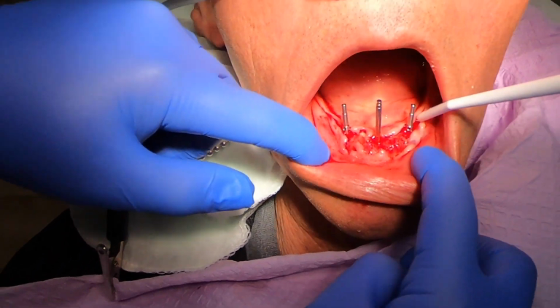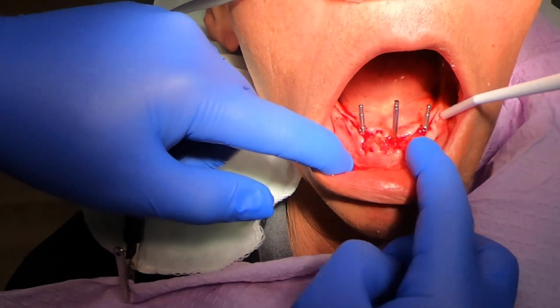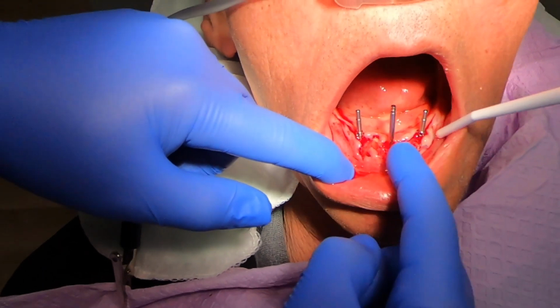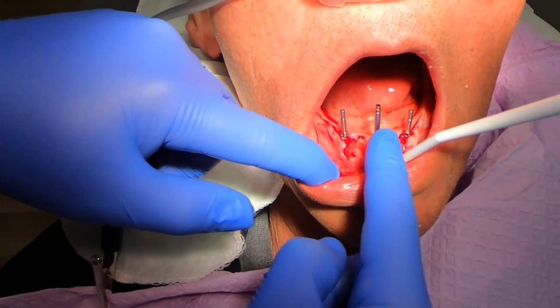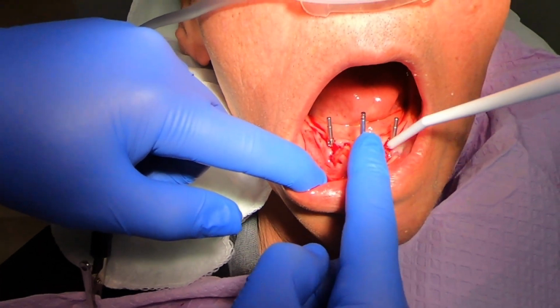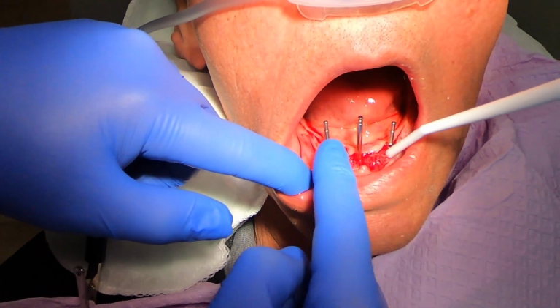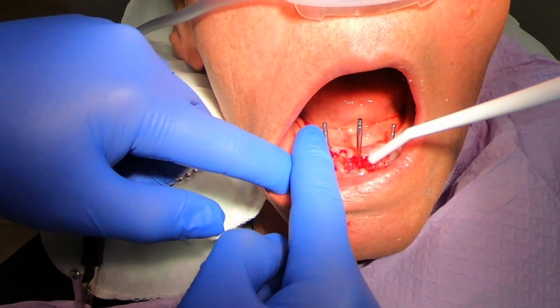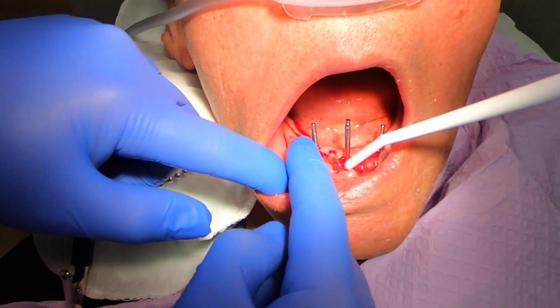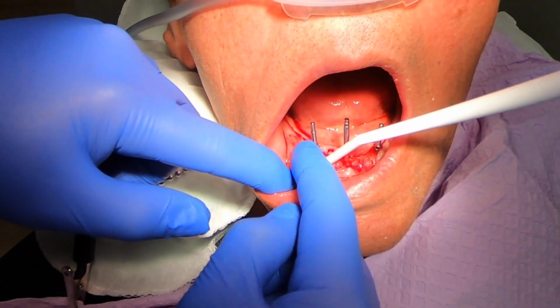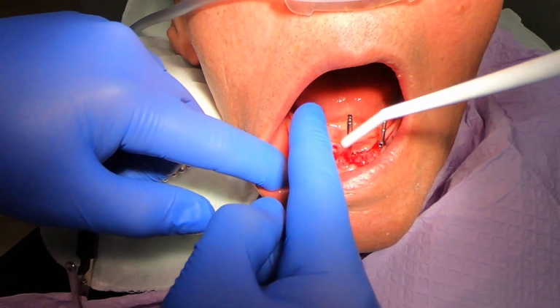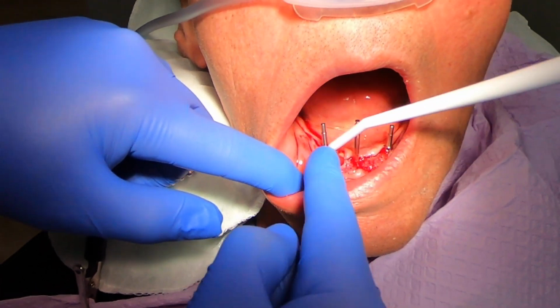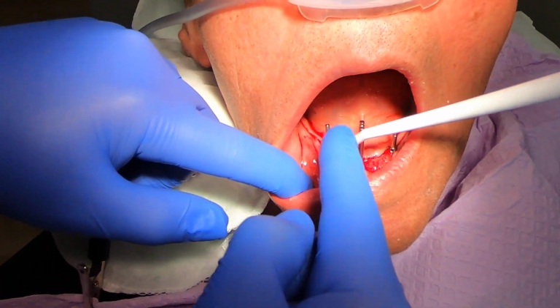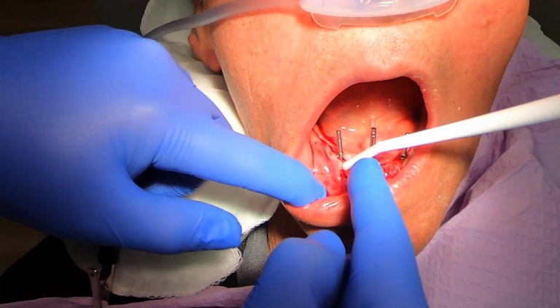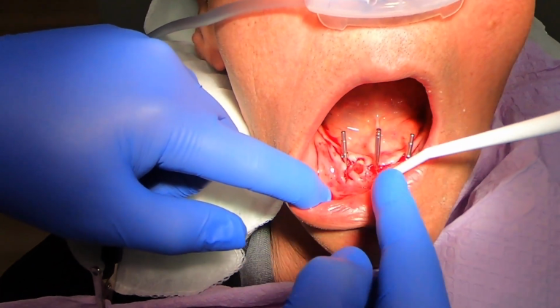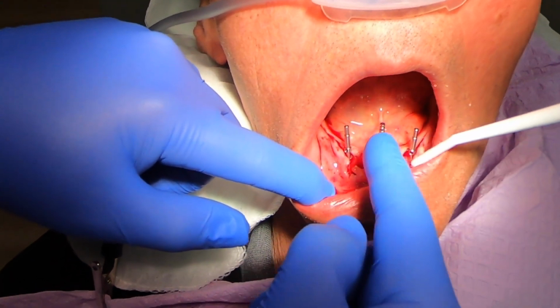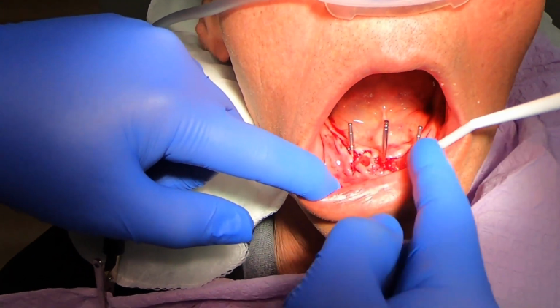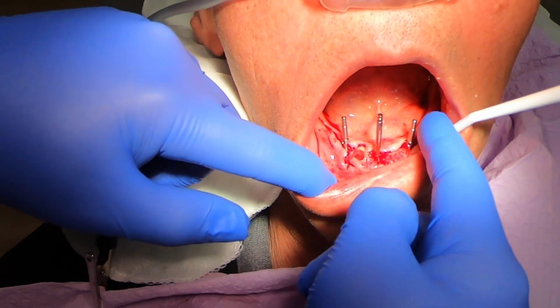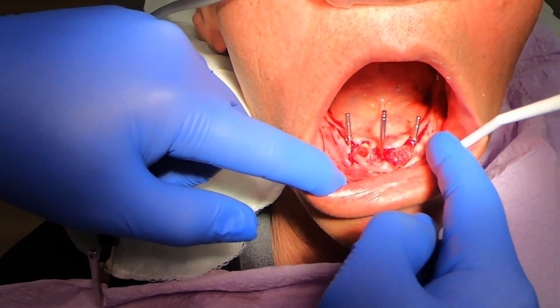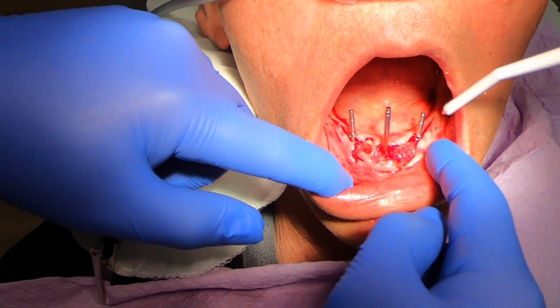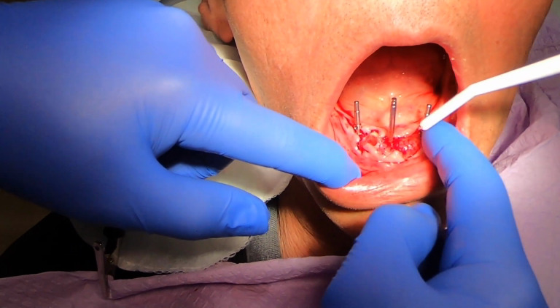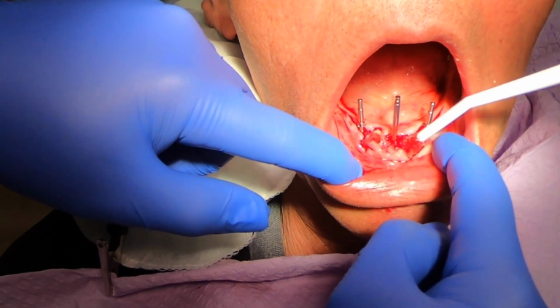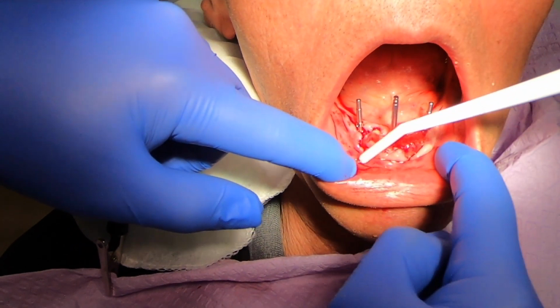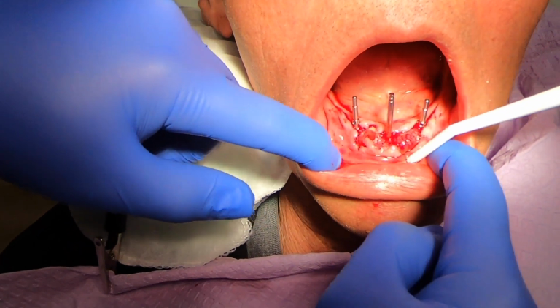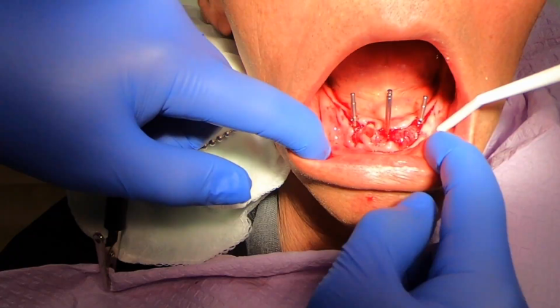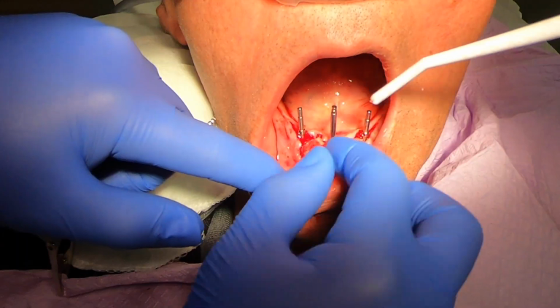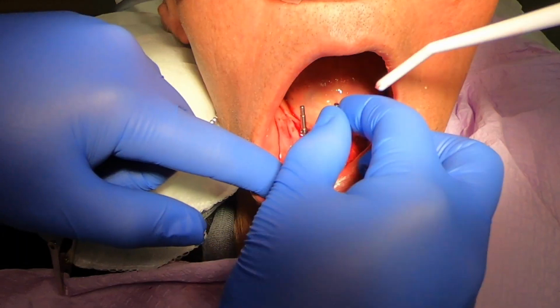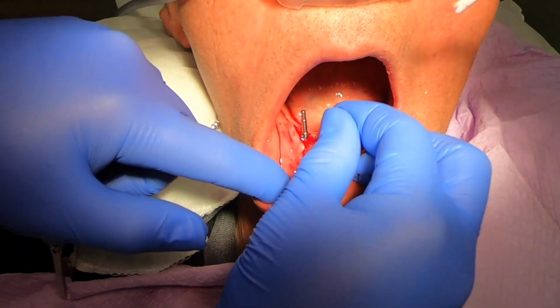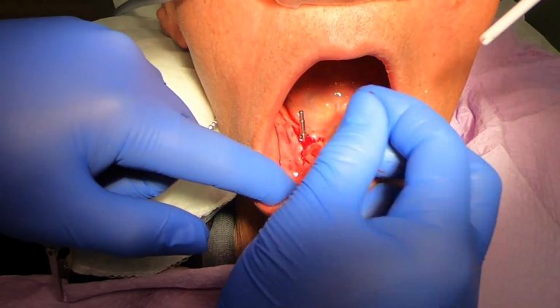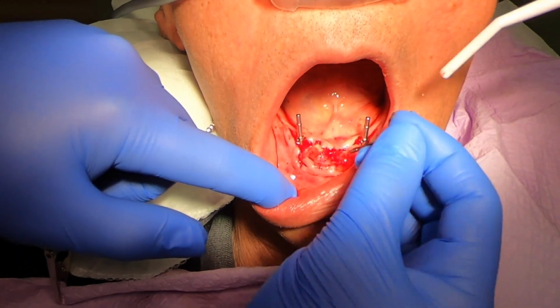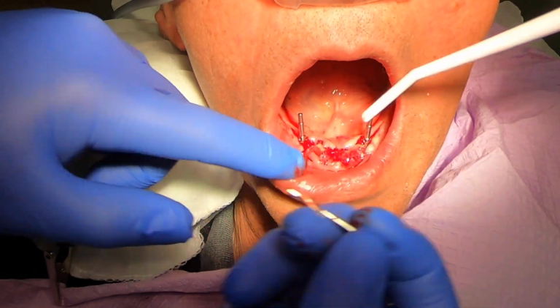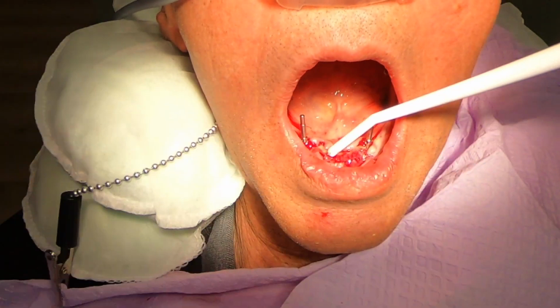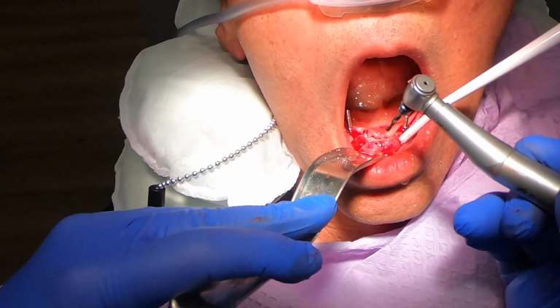At this point I'm evaluating my angle, because at this point it's super important. I can still change angles if I want to, and I also can take an x-ray.